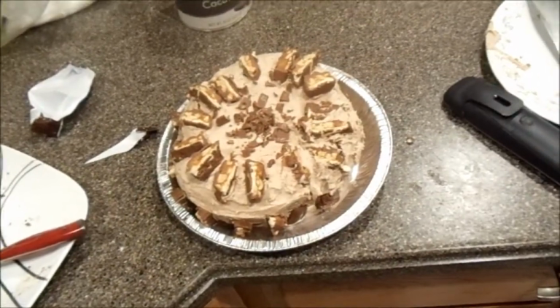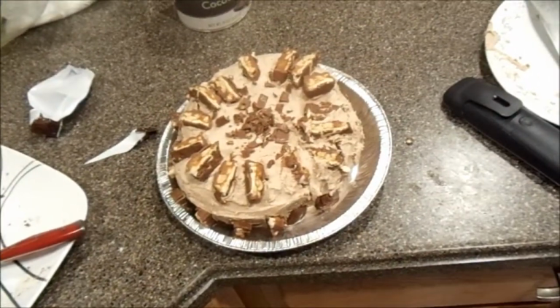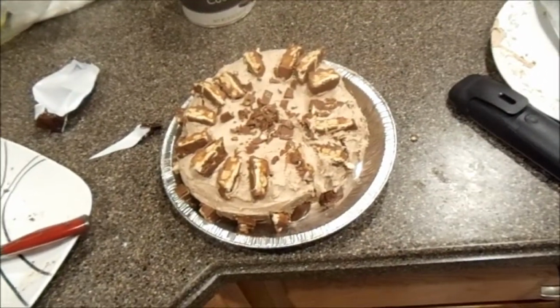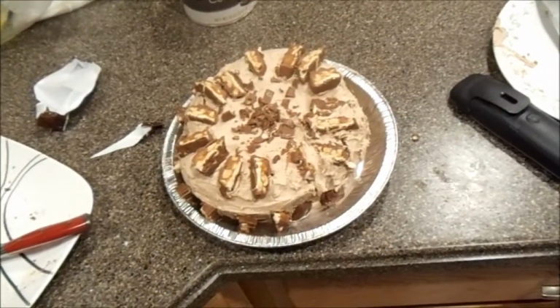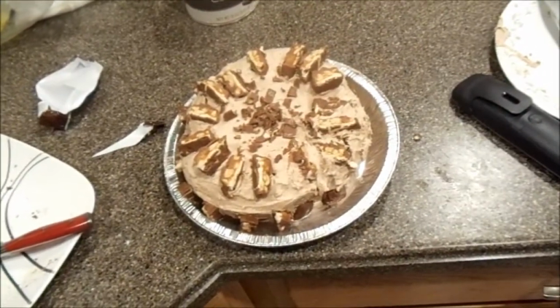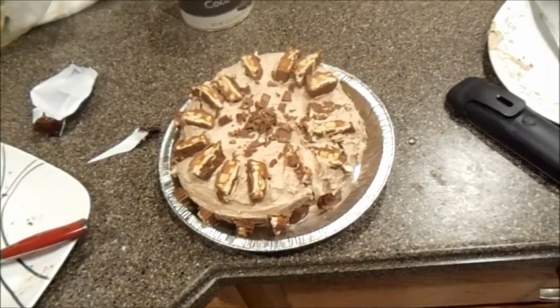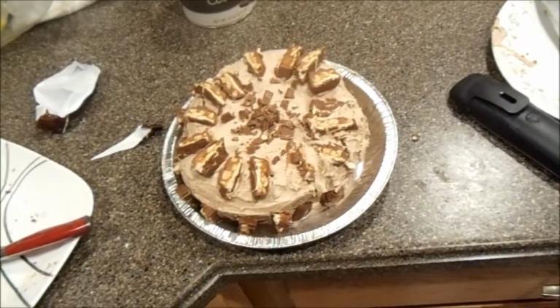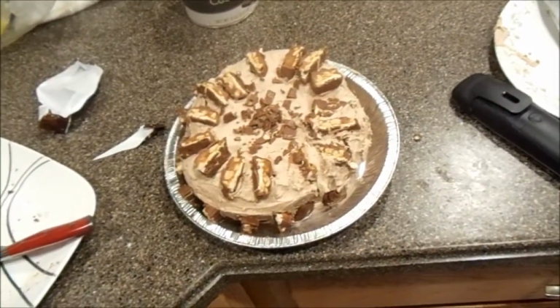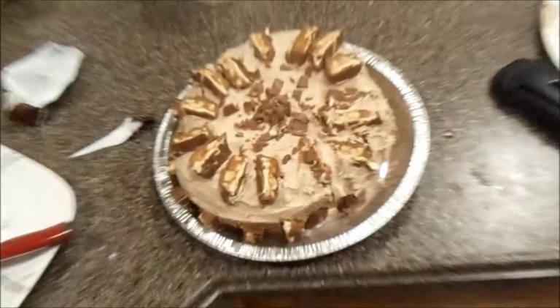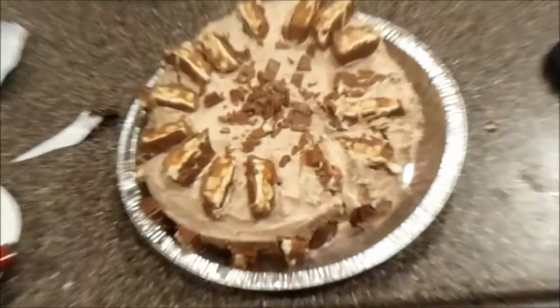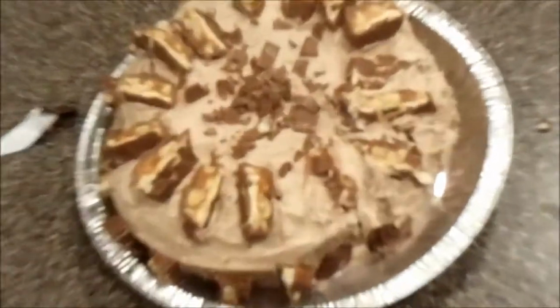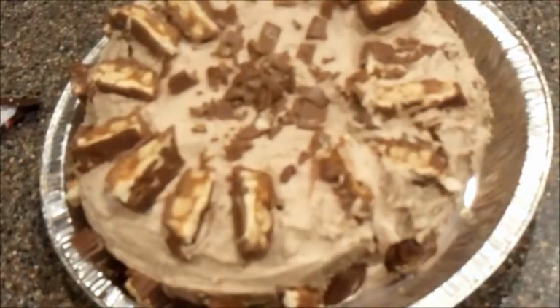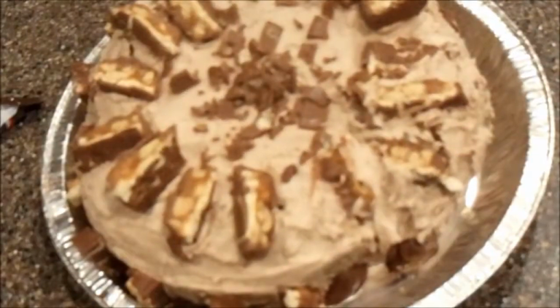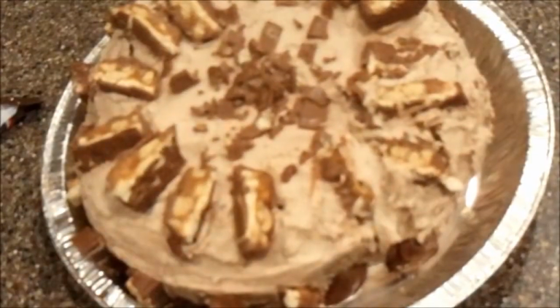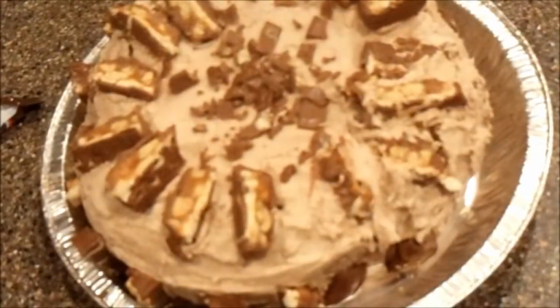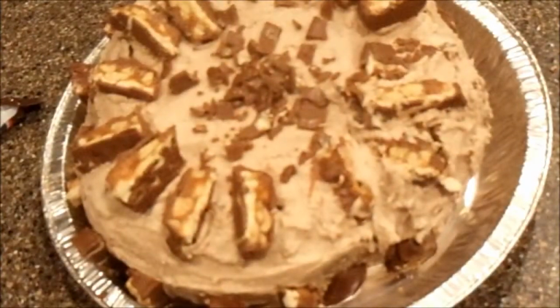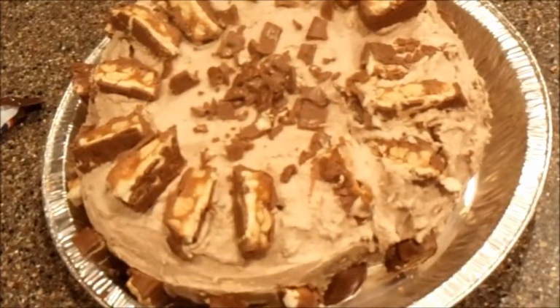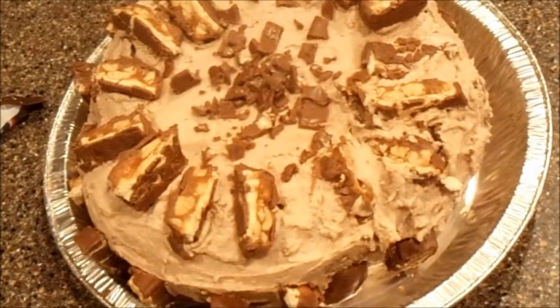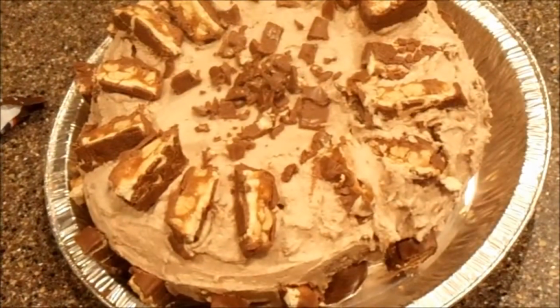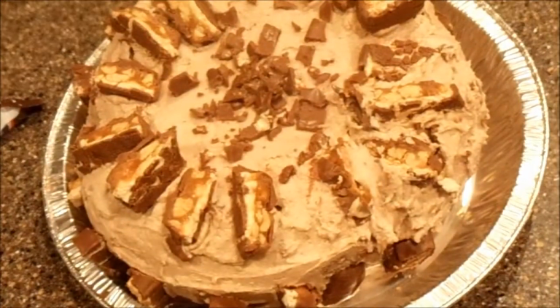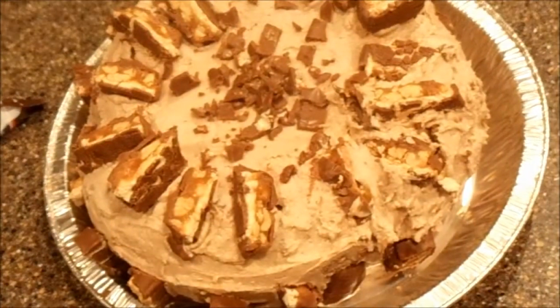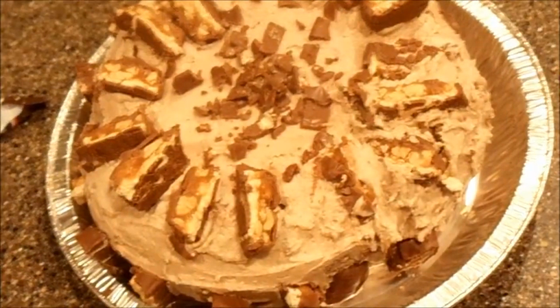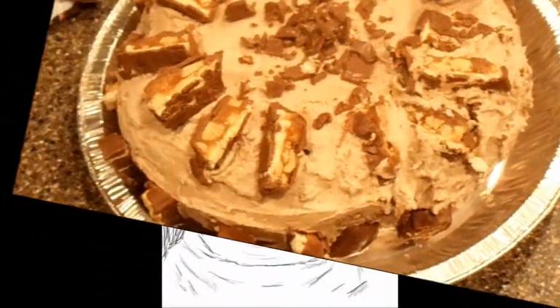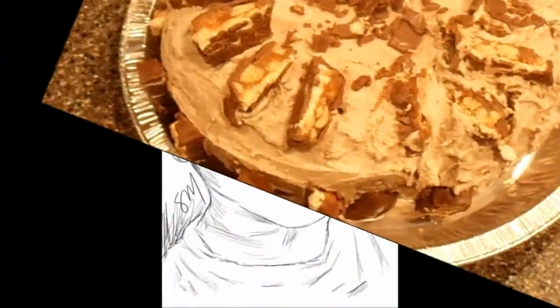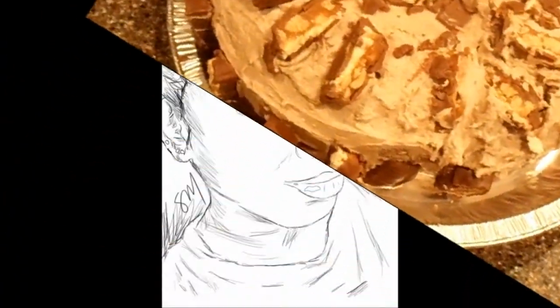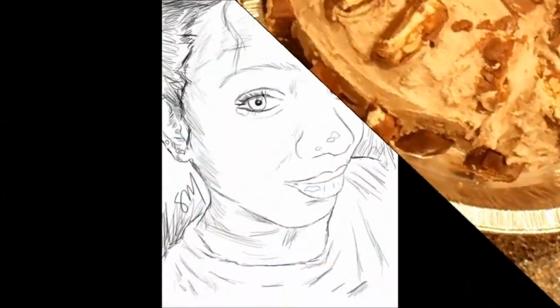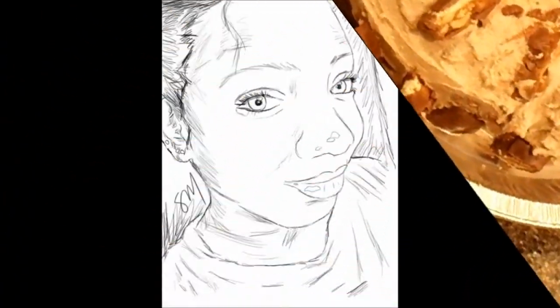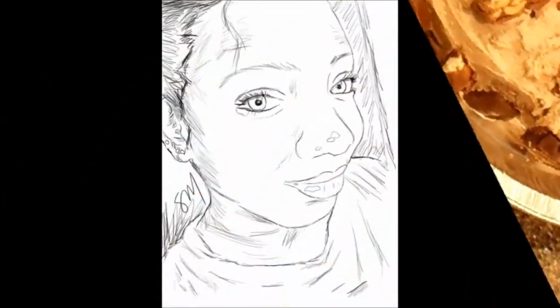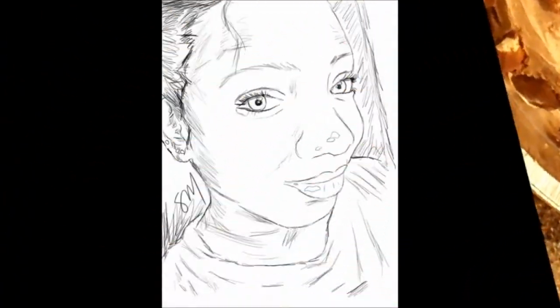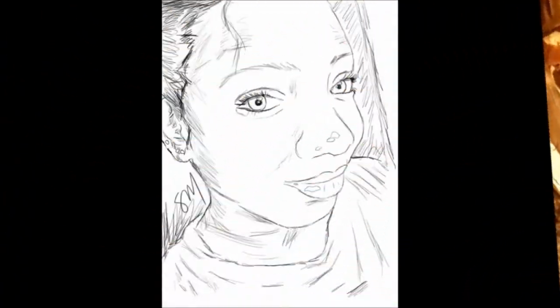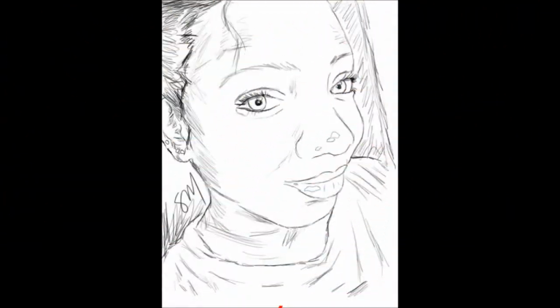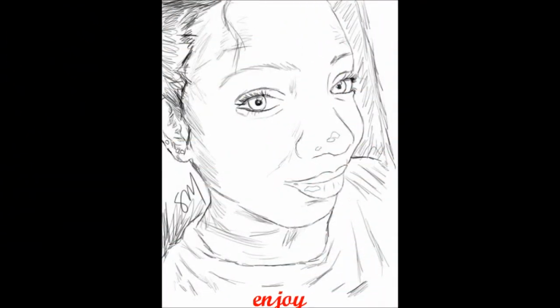I'm going to list the recipe below. The recipe I'm going to list is cut in half. See you guys later!